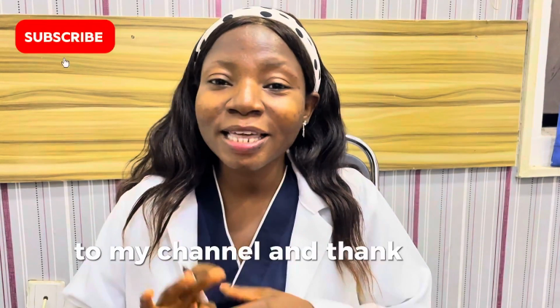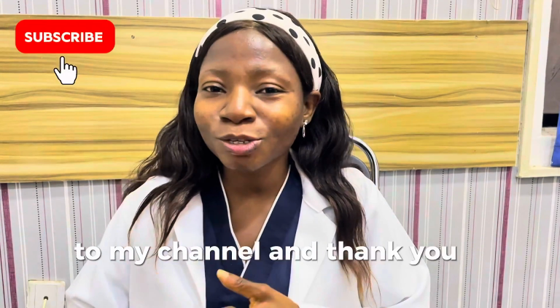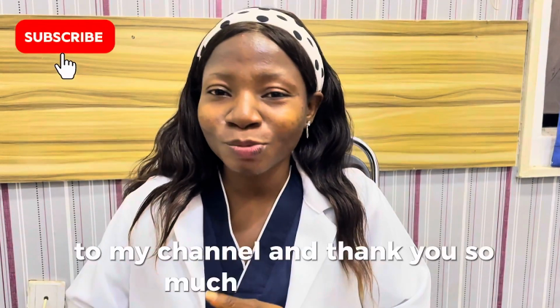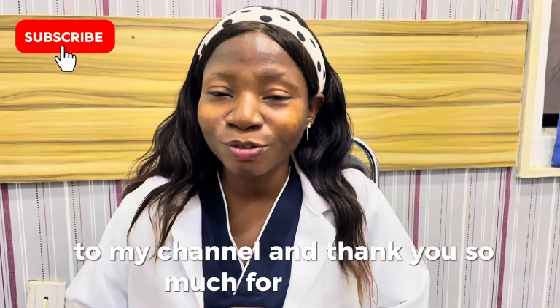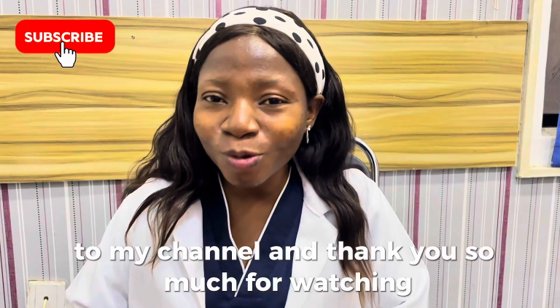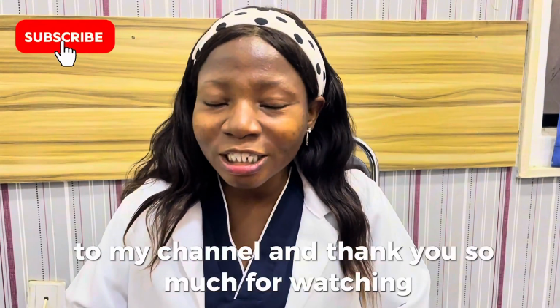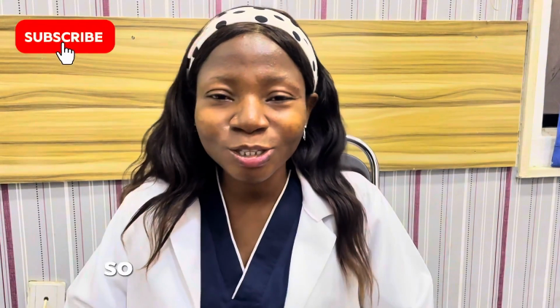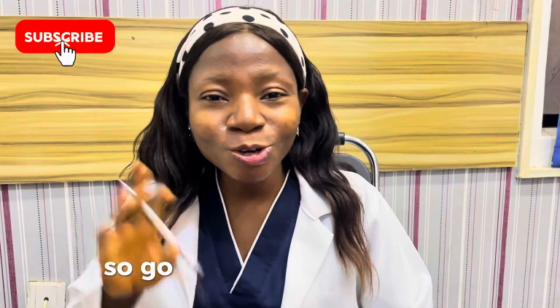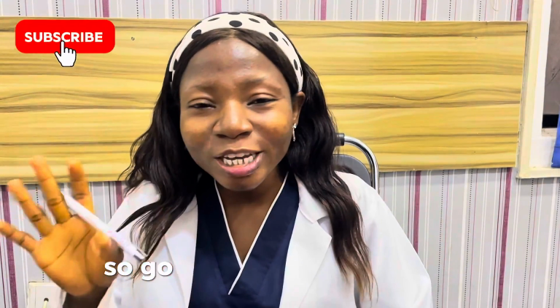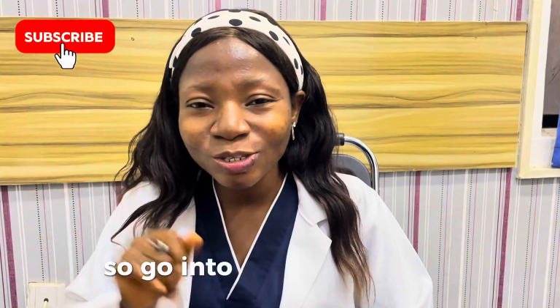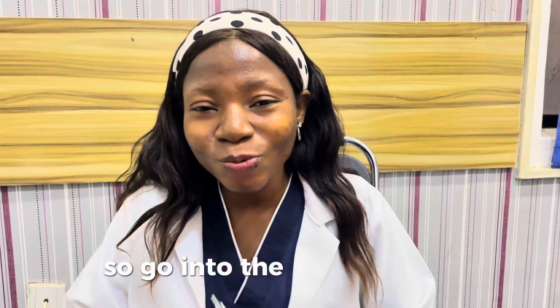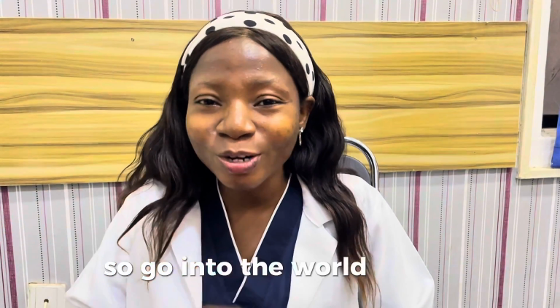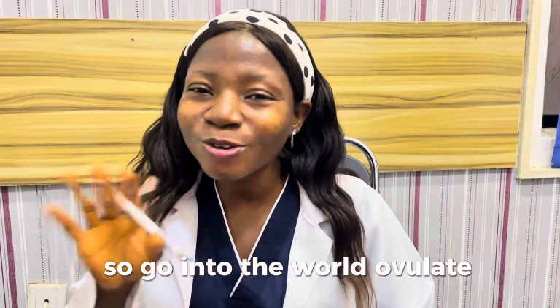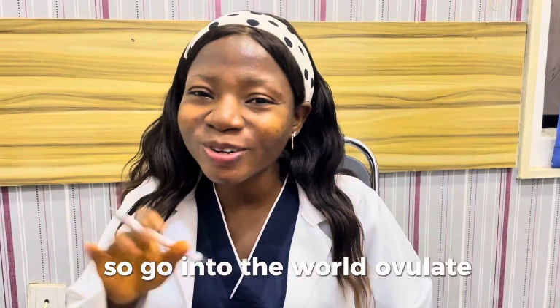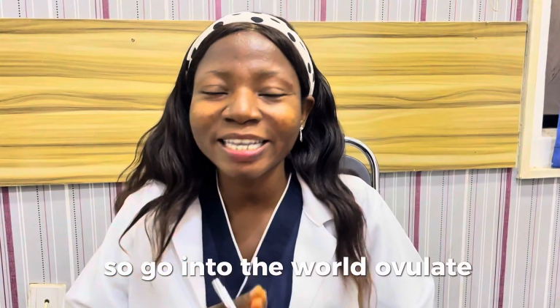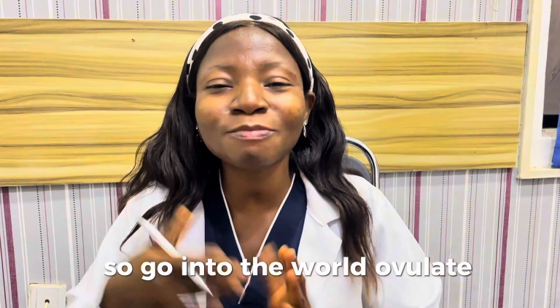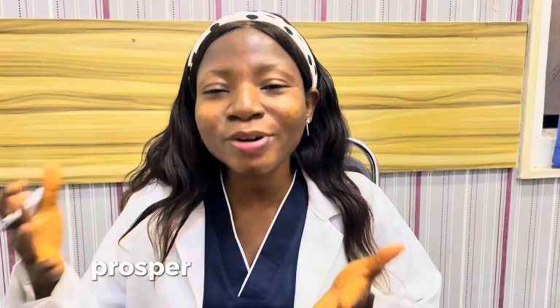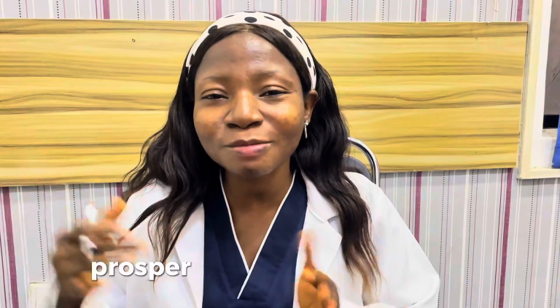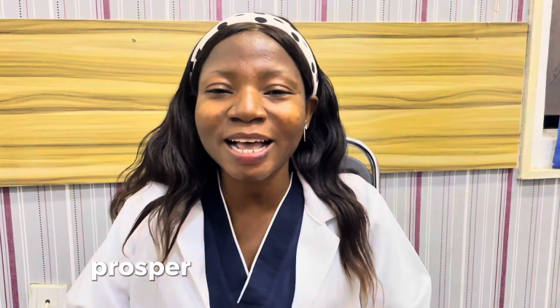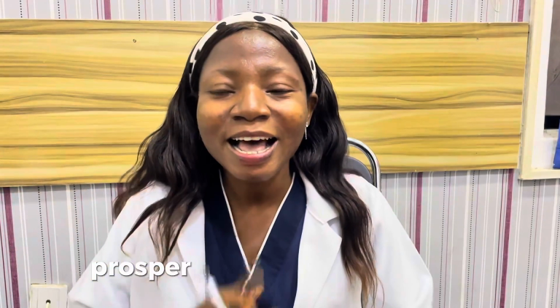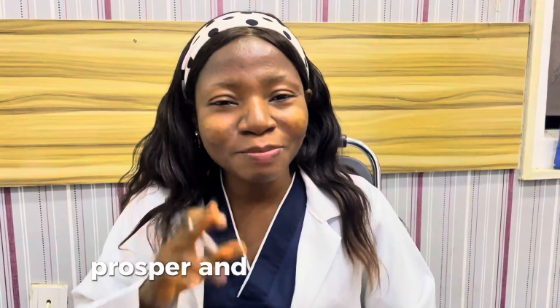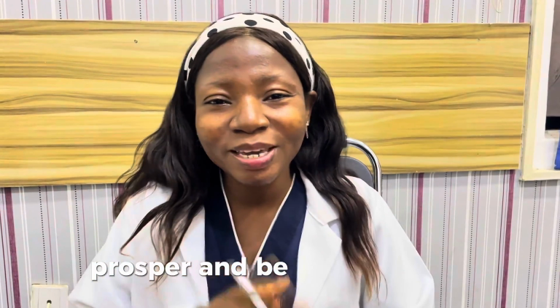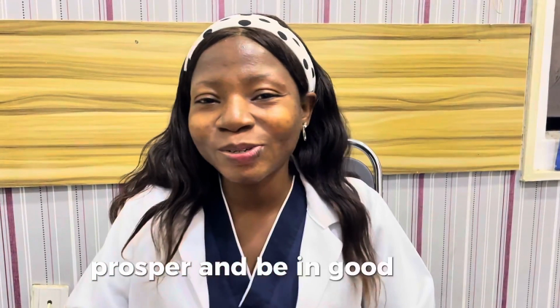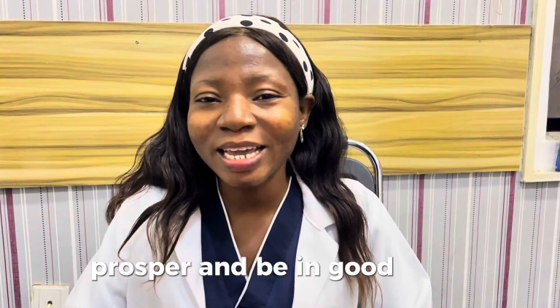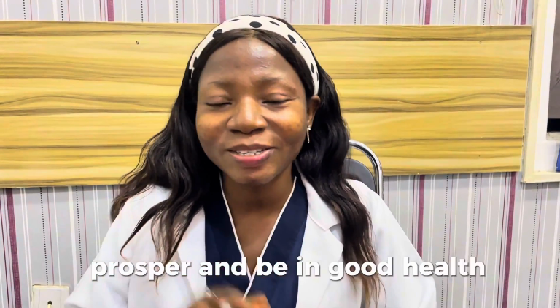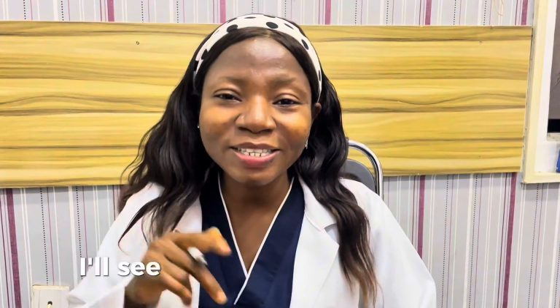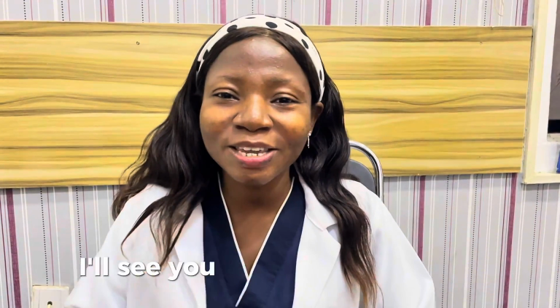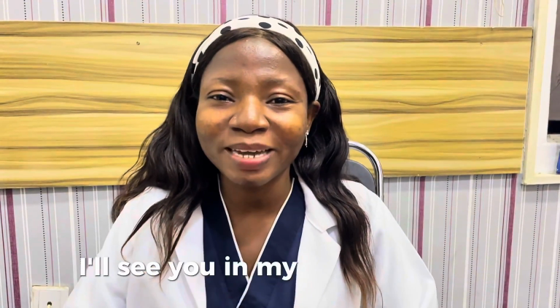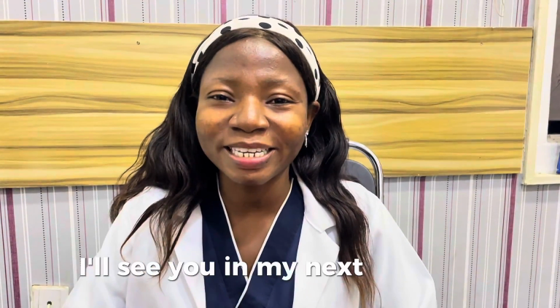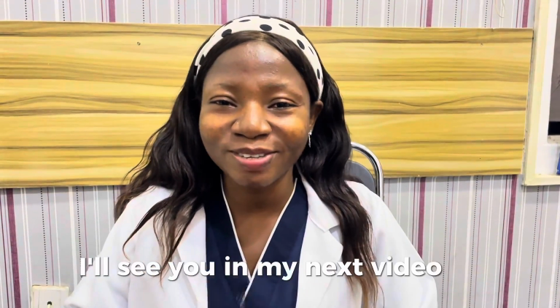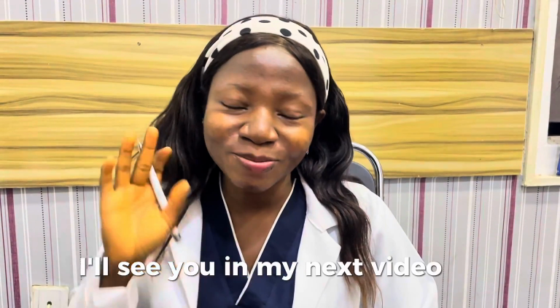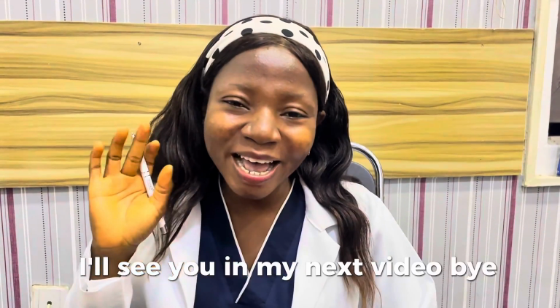If you have watched this video to this point, it means that you should subscribe to my channel. Thank you so much for watching. Go into the world, ovulate, prosper, and be in good health. I'll see you in my next video. Bye!